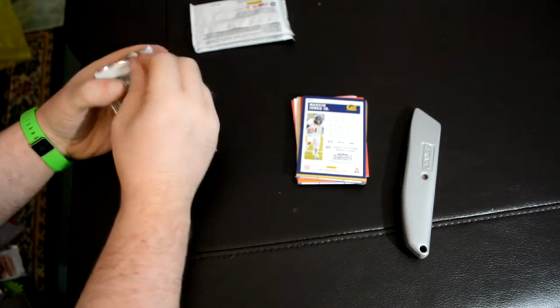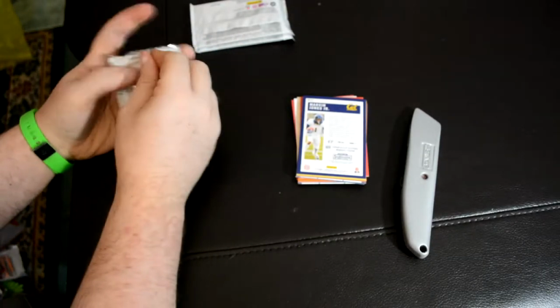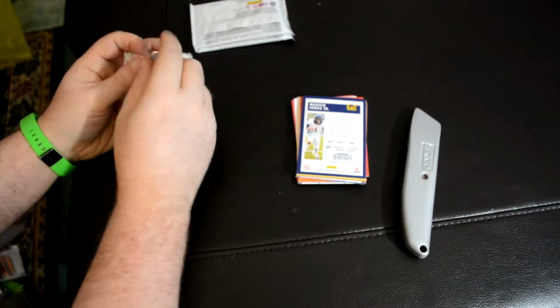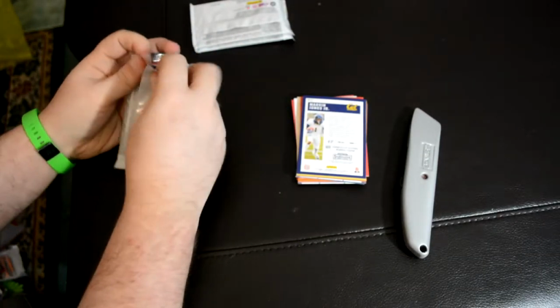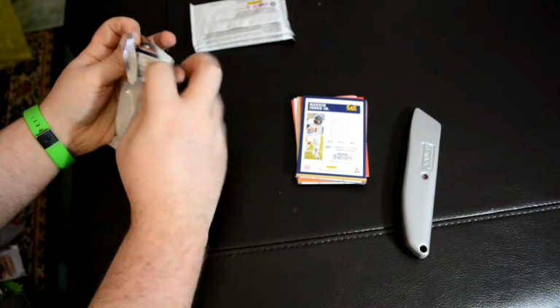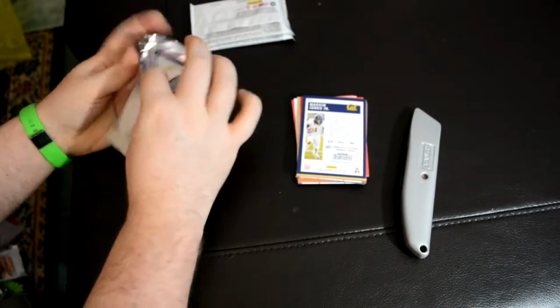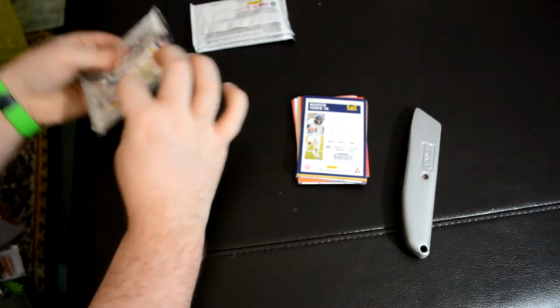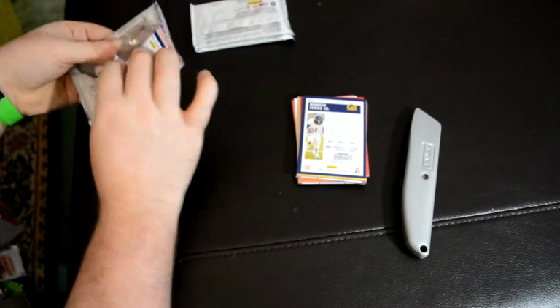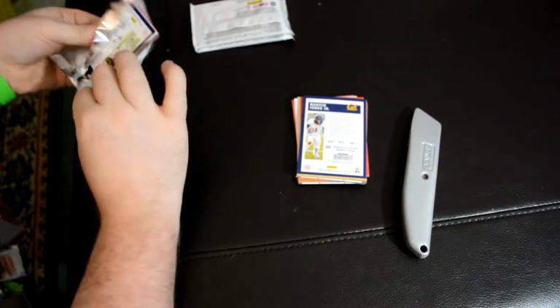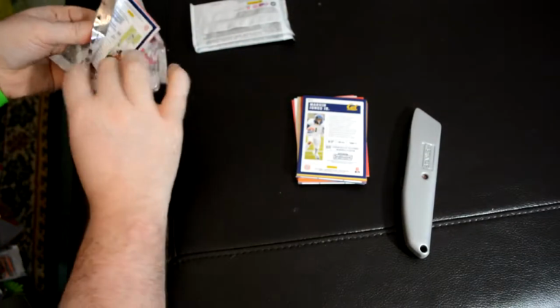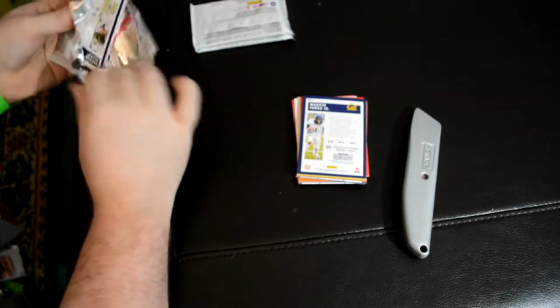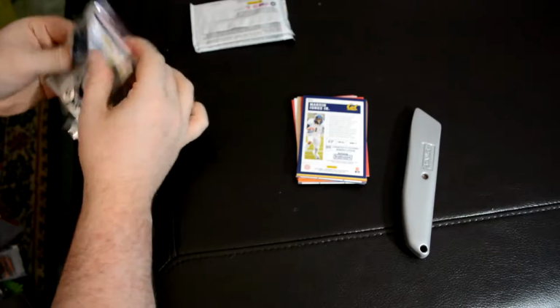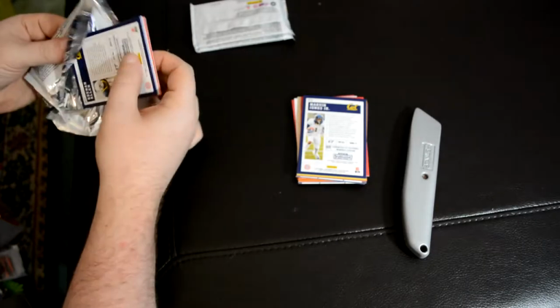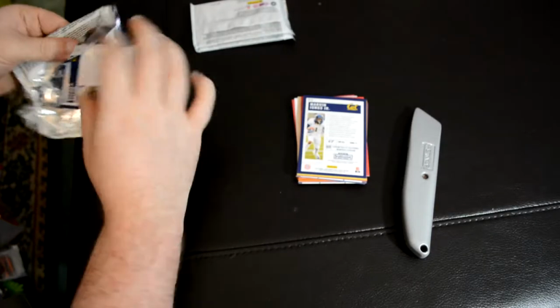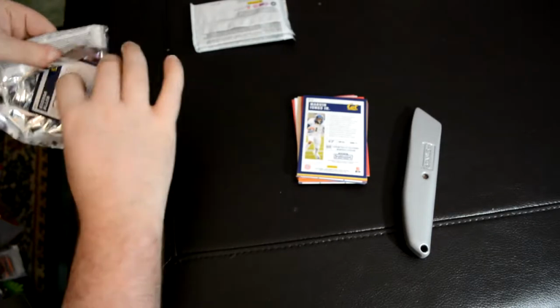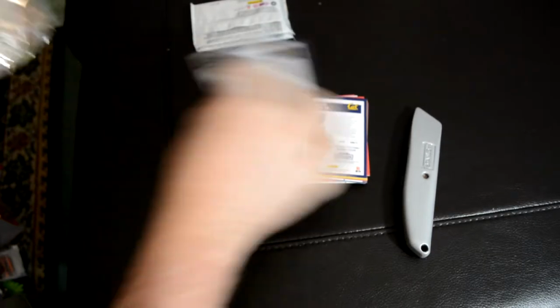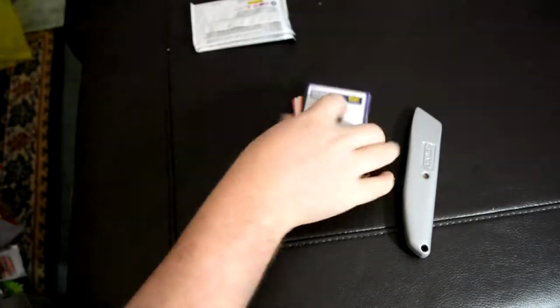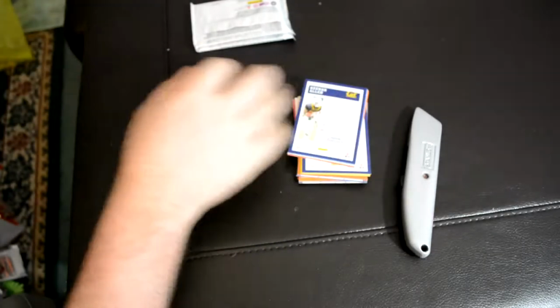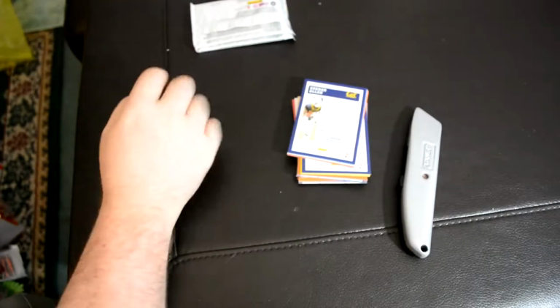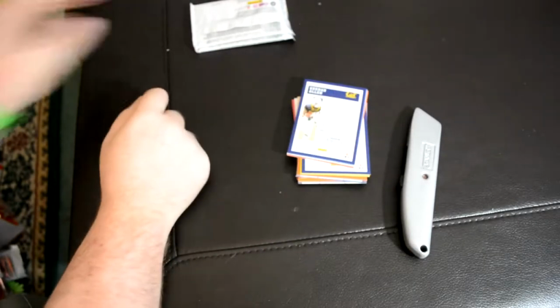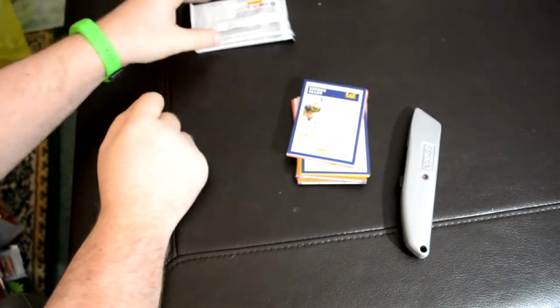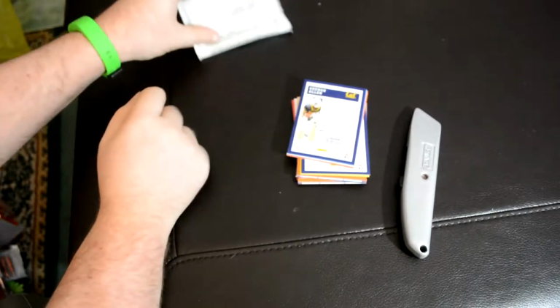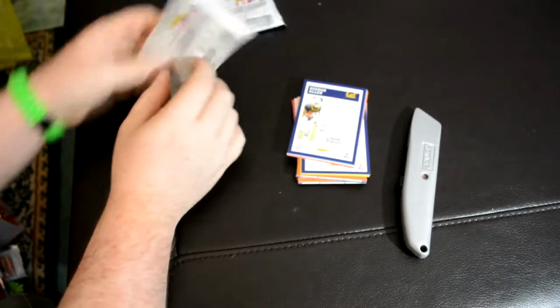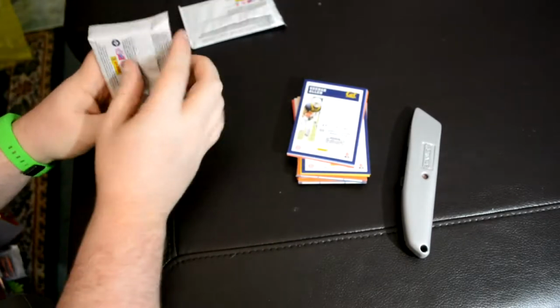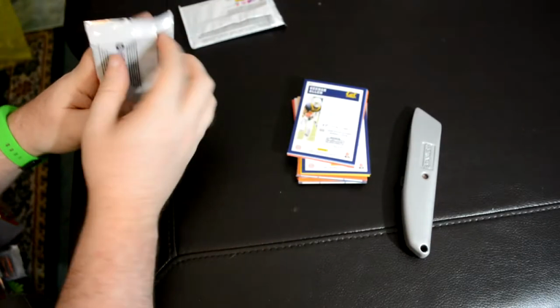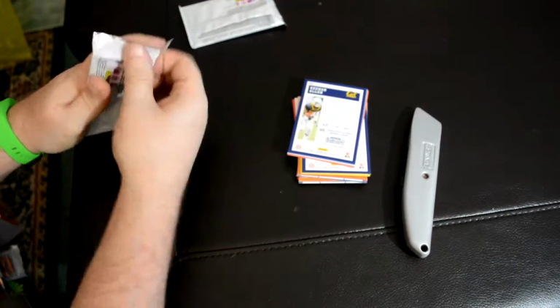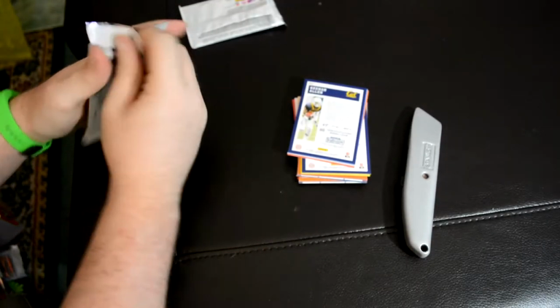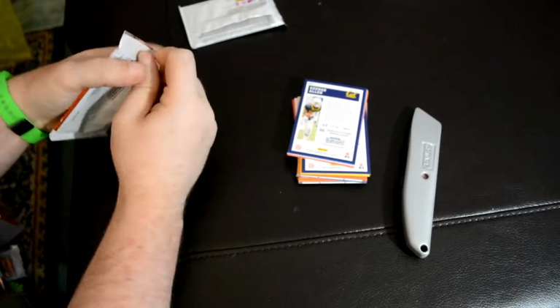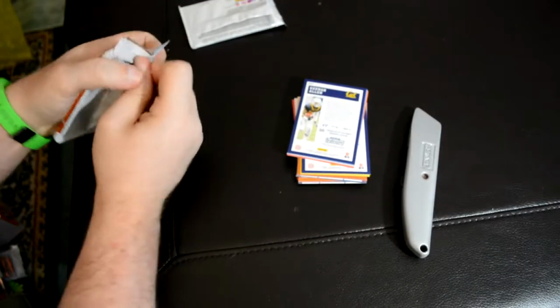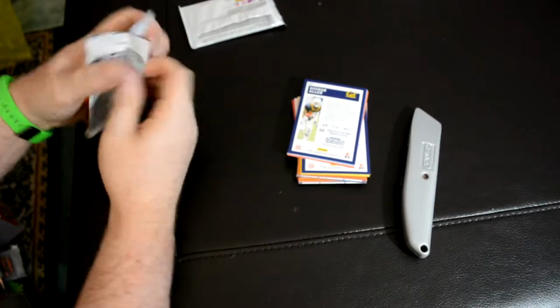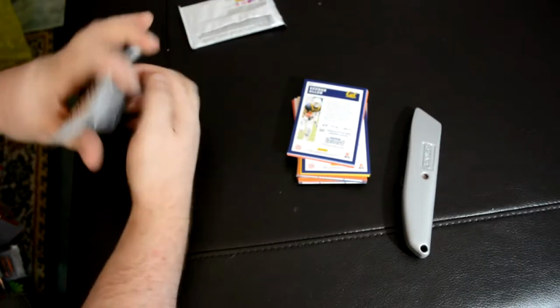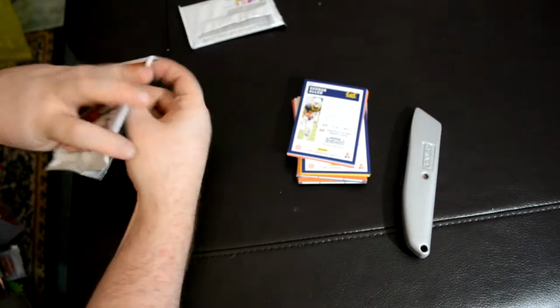We have 2017. I've never had this before, so this will be my first time seeing these cards in person.